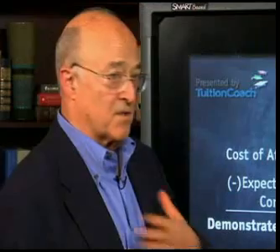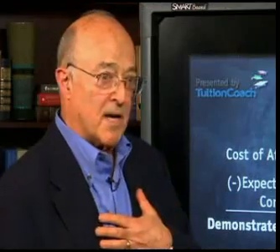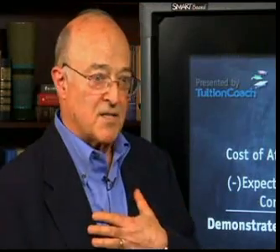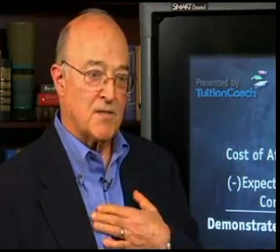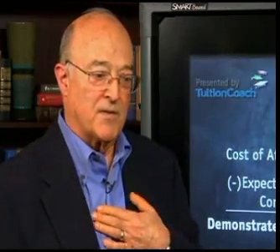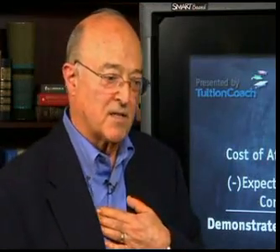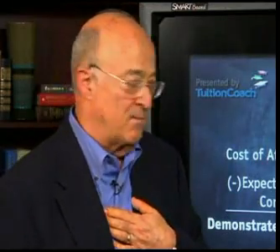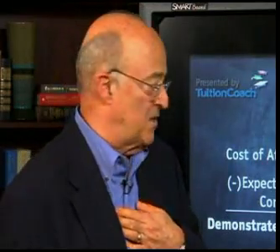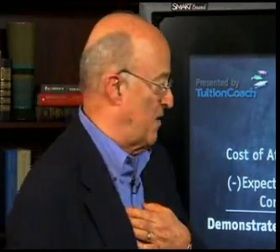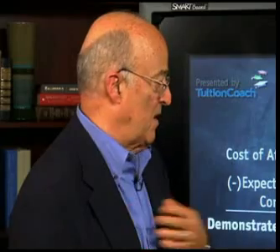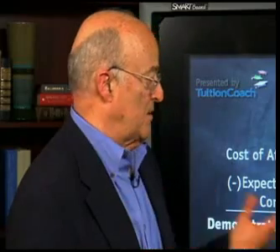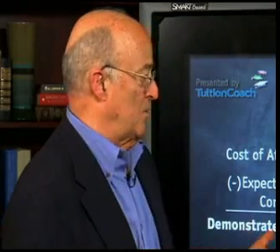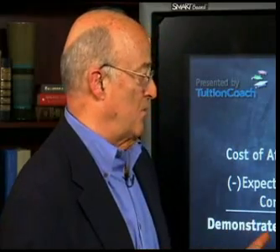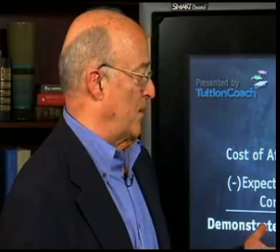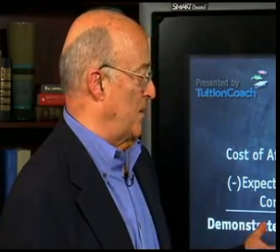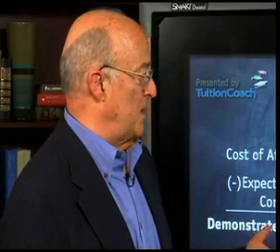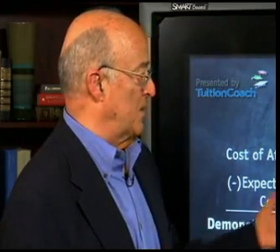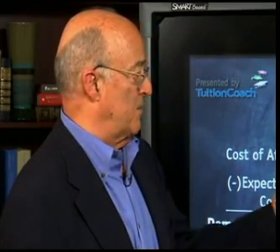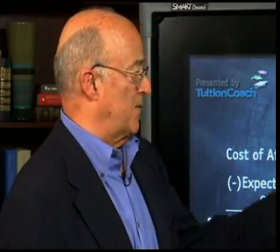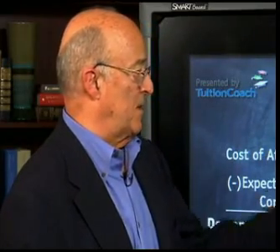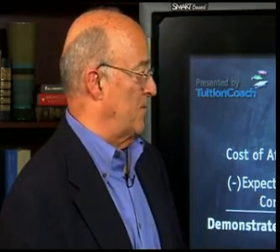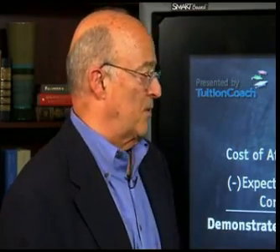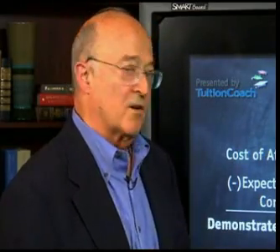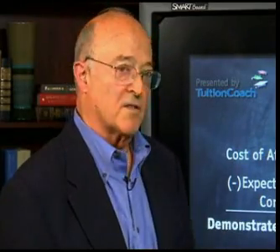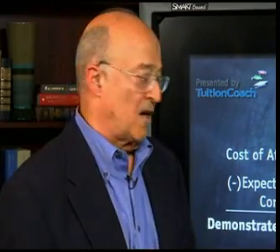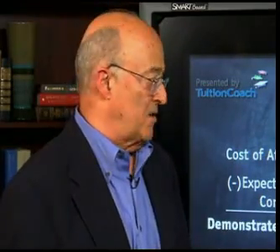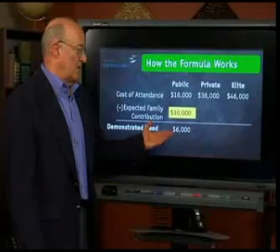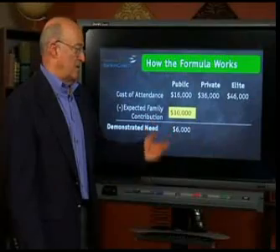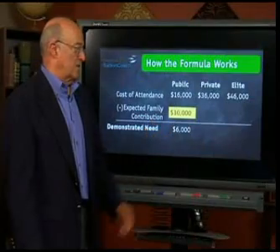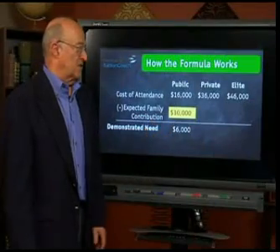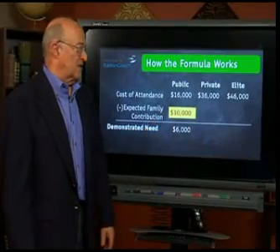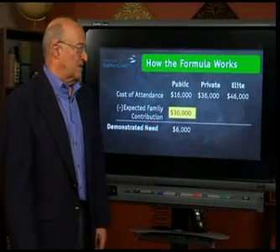So it's the financial aid administrator's job to fill the need between what the family can afford and the cost of the college, which is about $6,000.